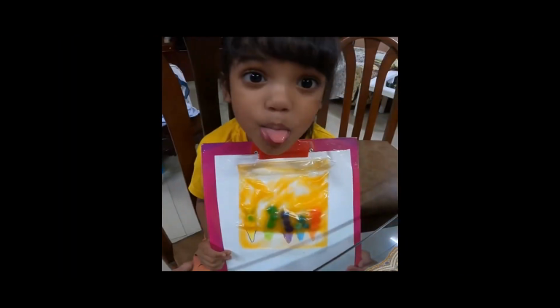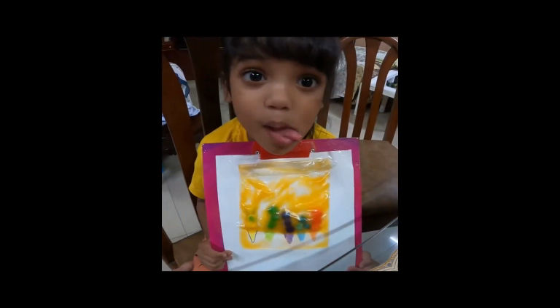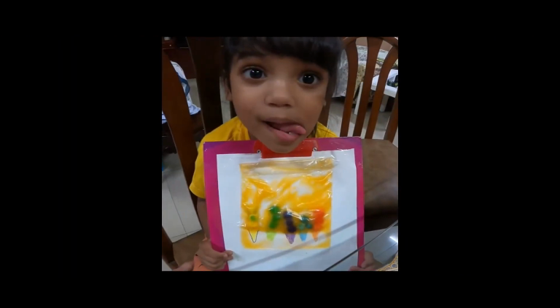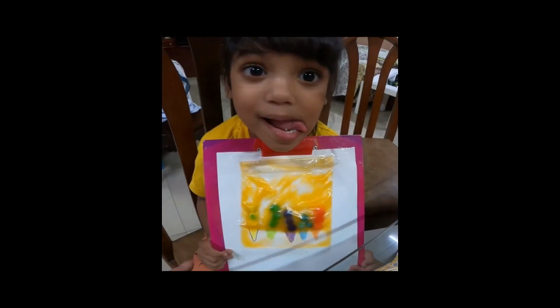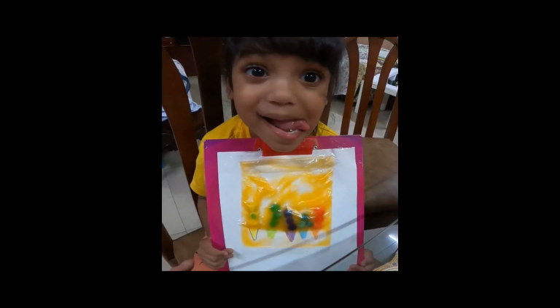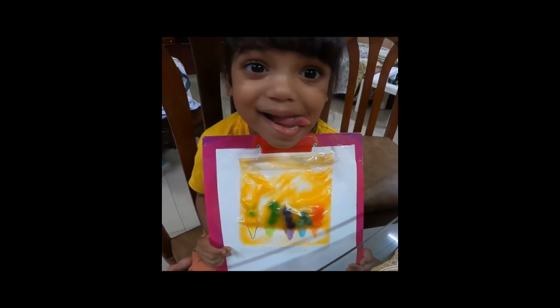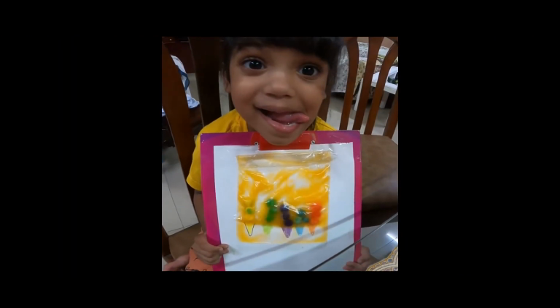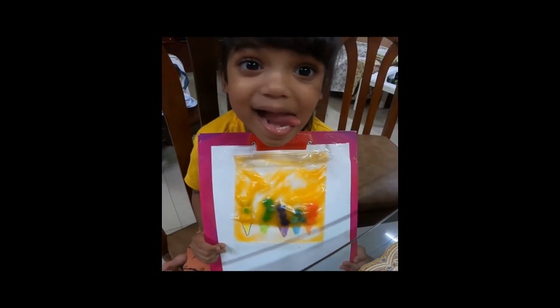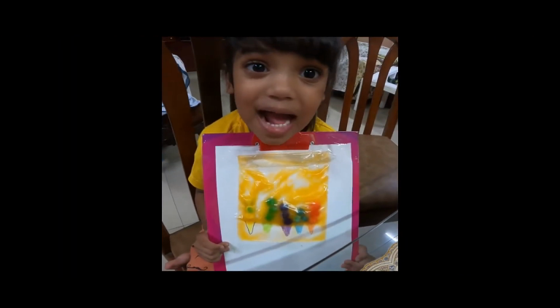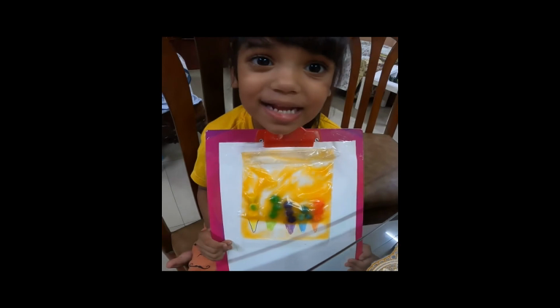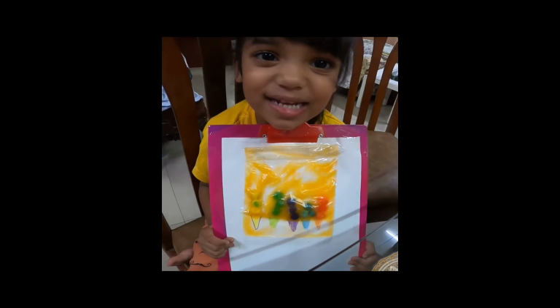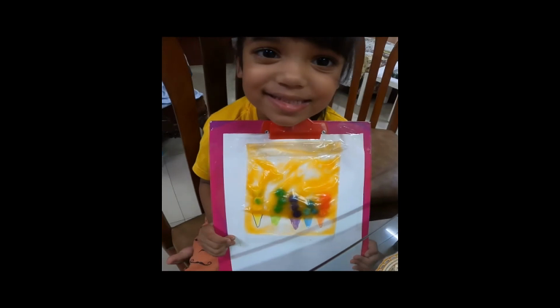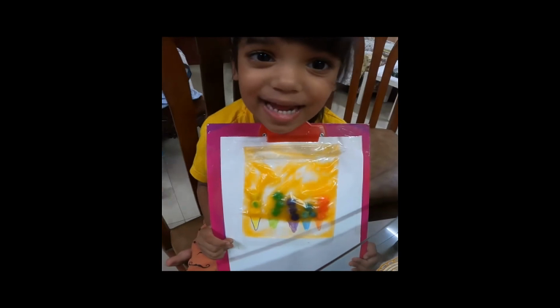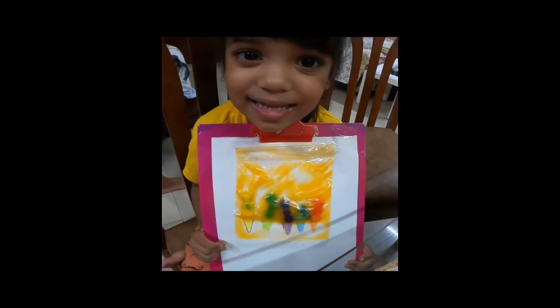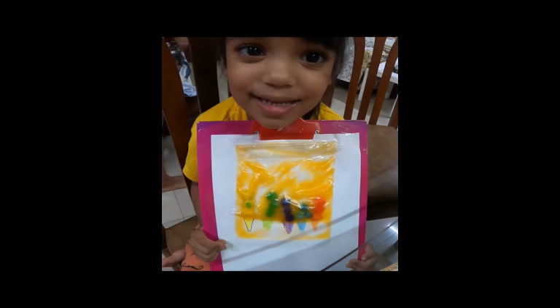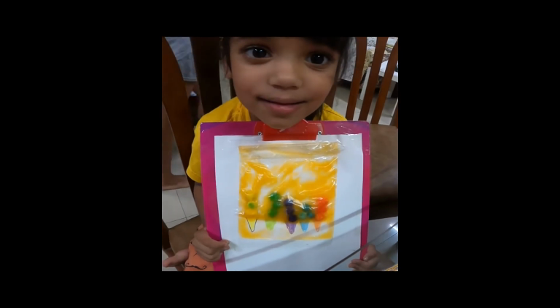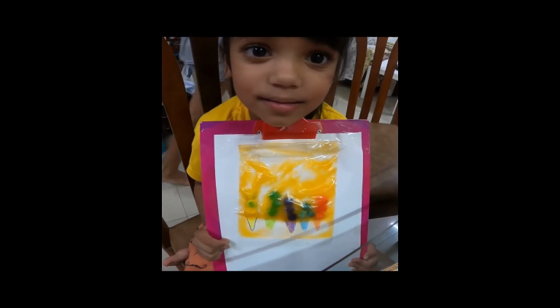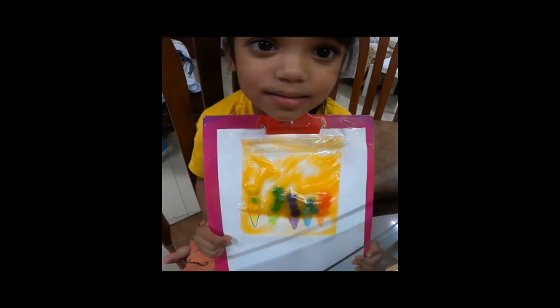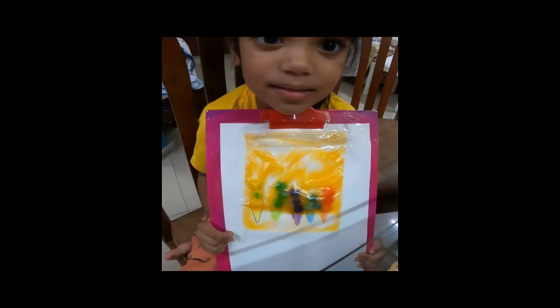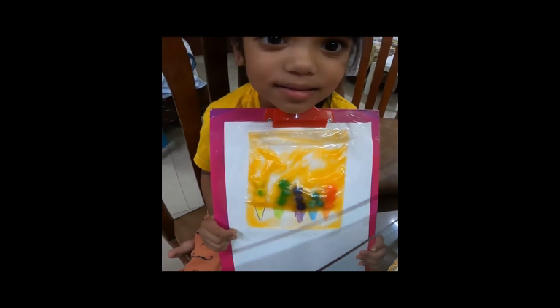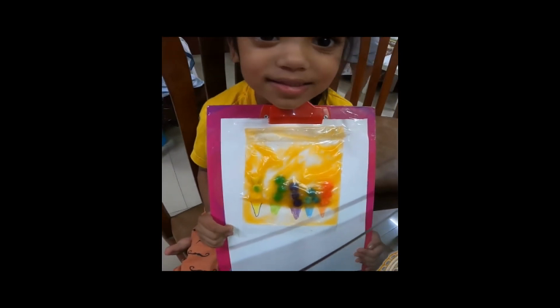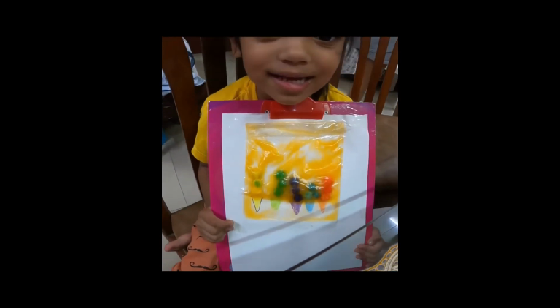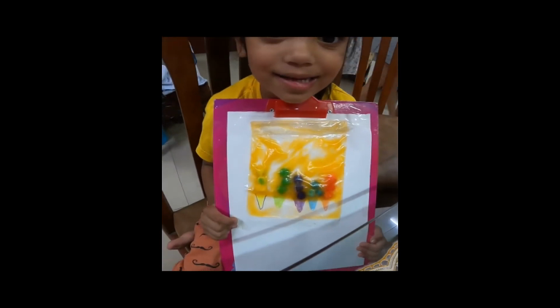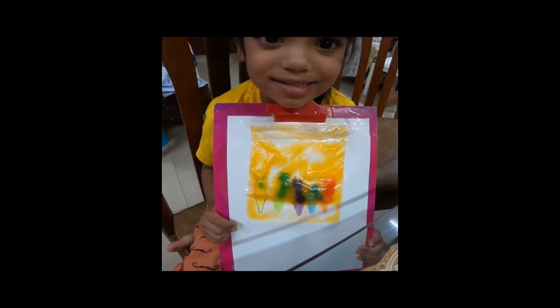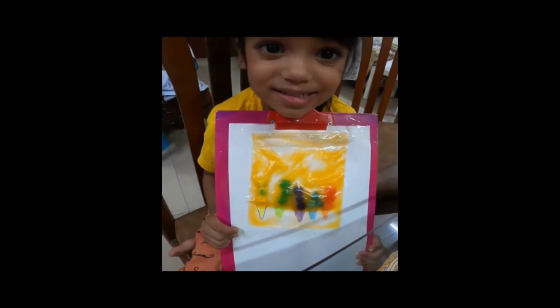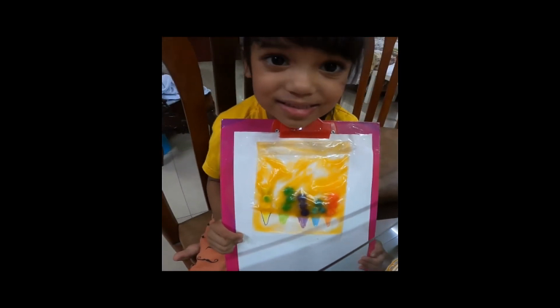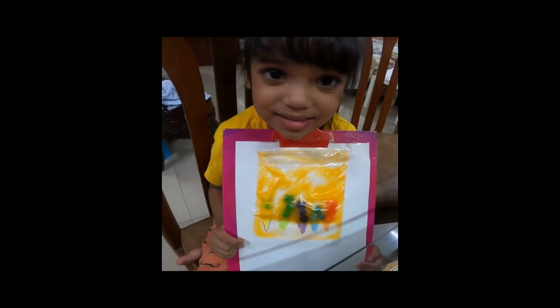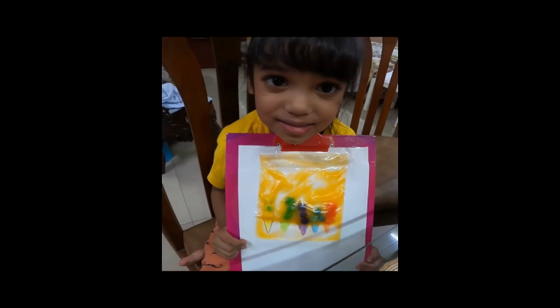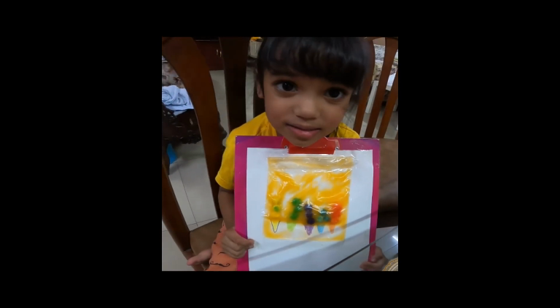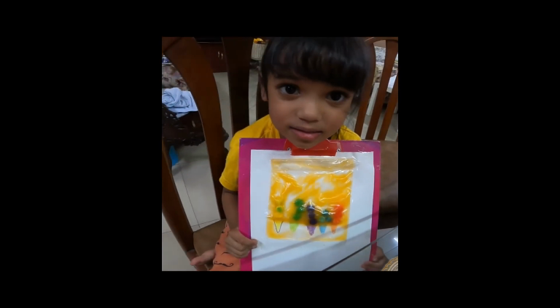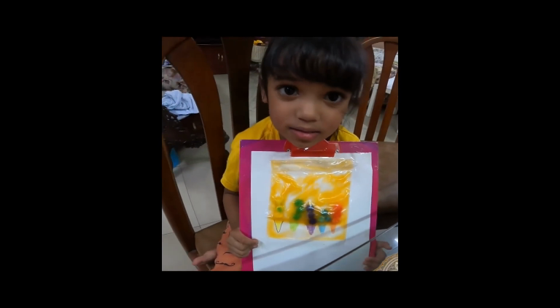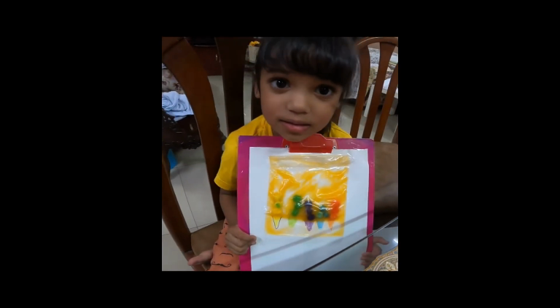Hi, Deelie. Did you have fun in this? Yes. Was it like a game? Yes. All right. Thank you, Deelie.